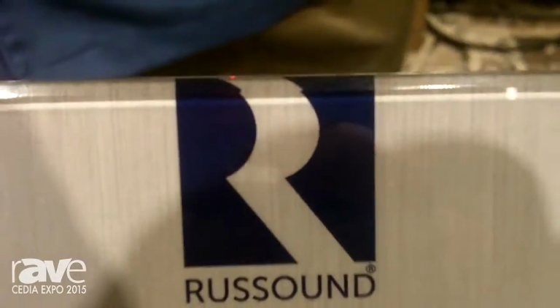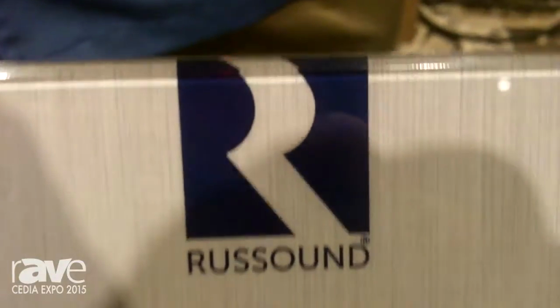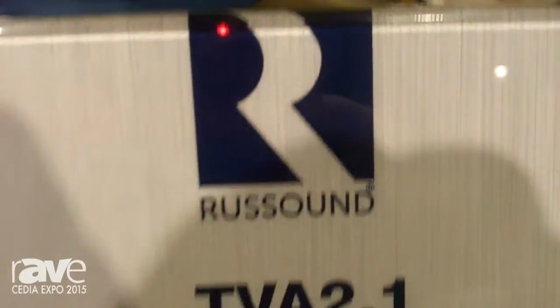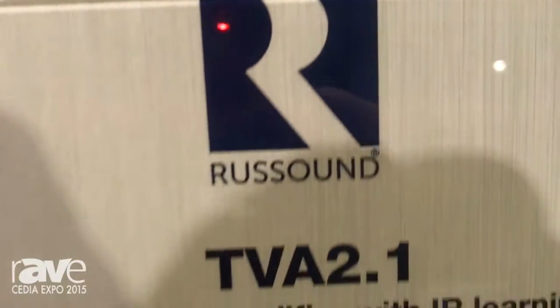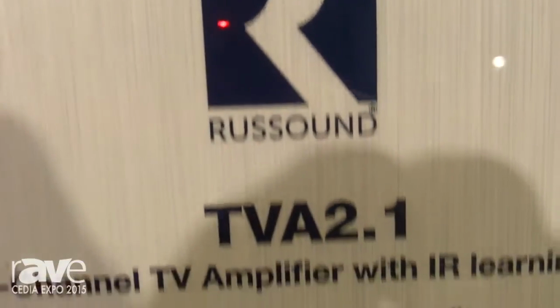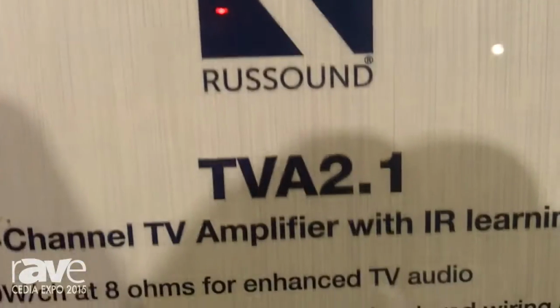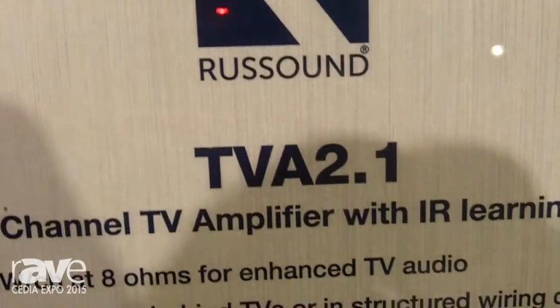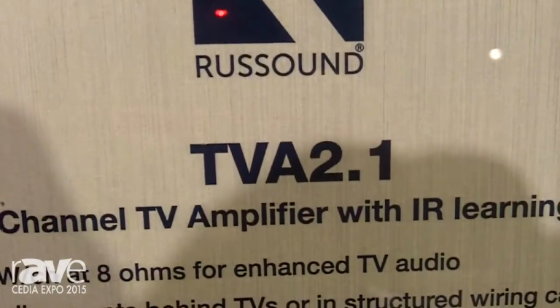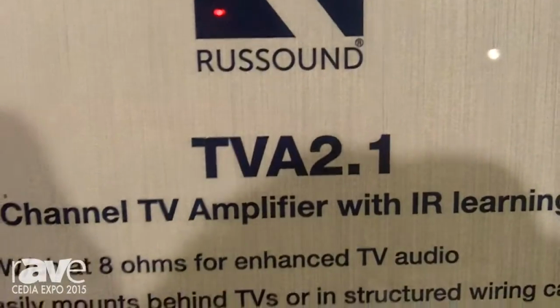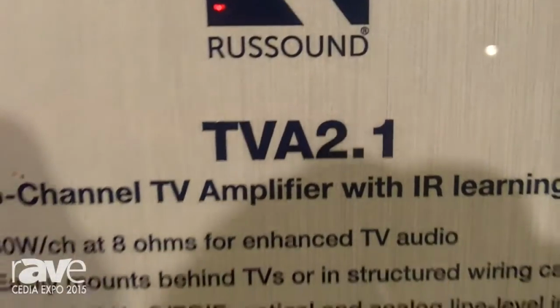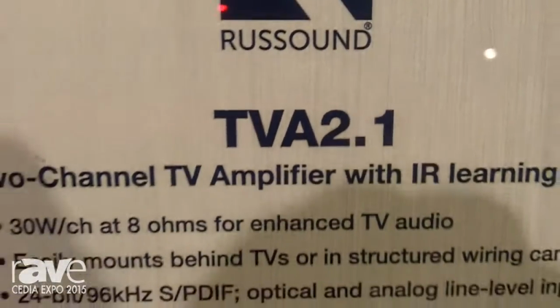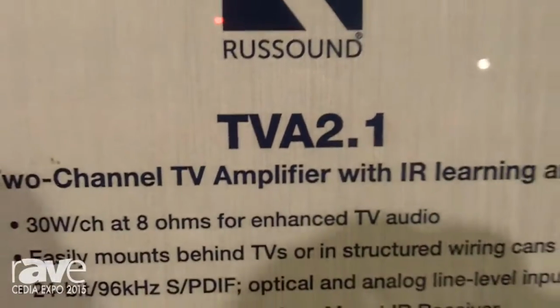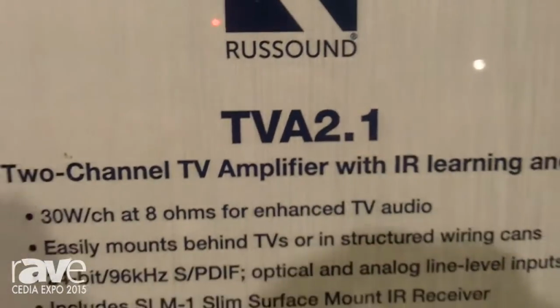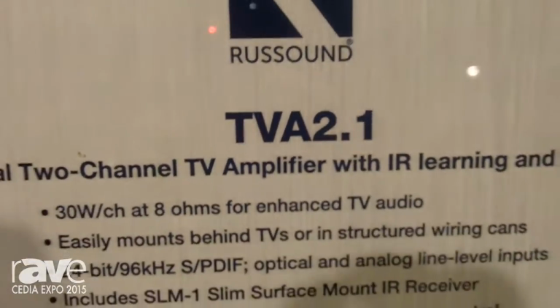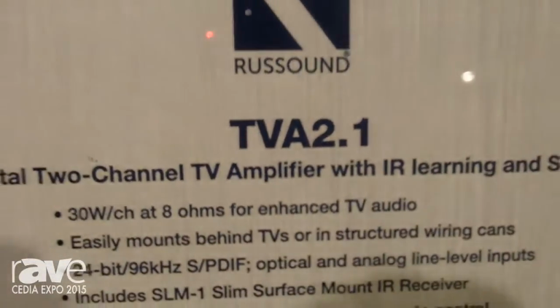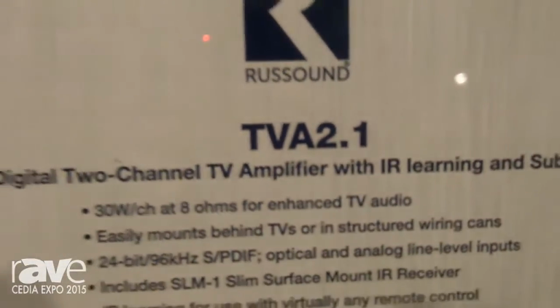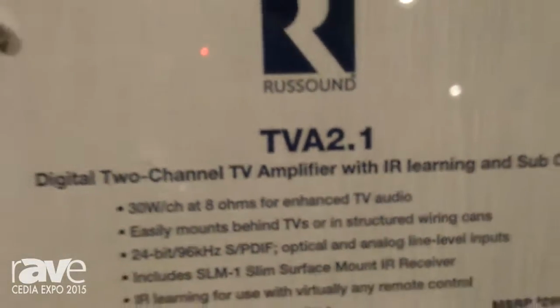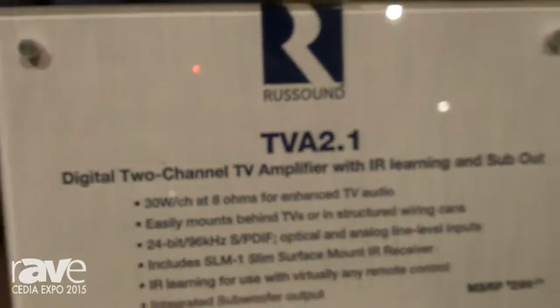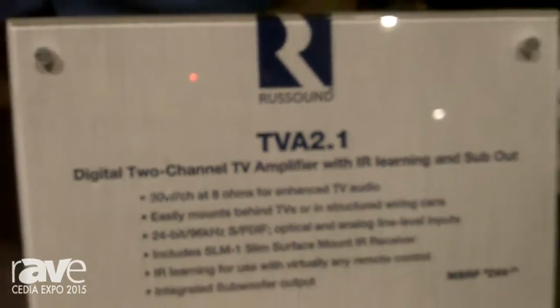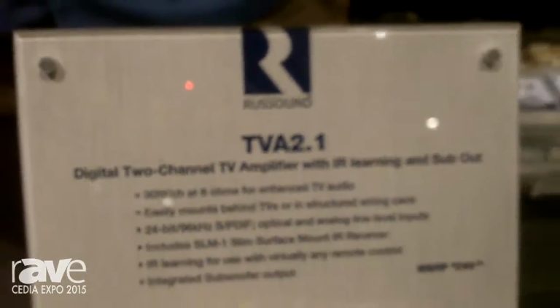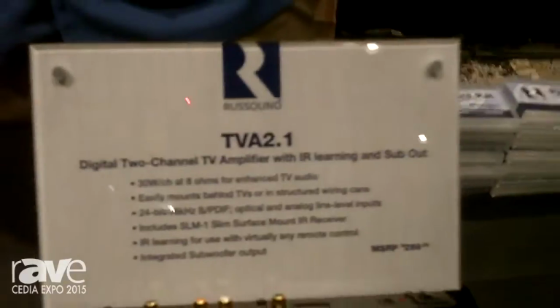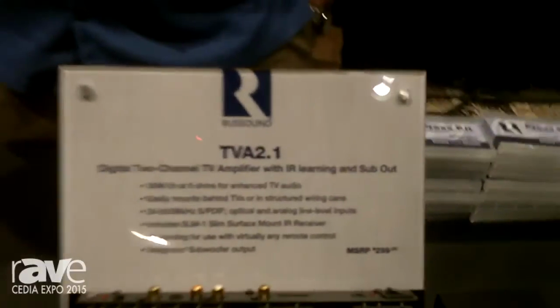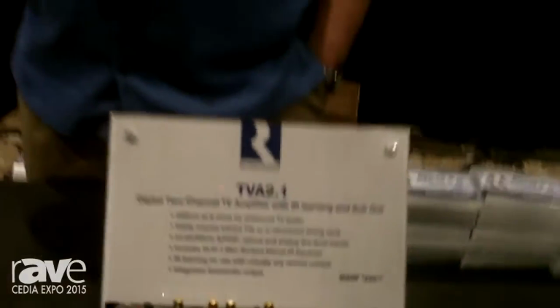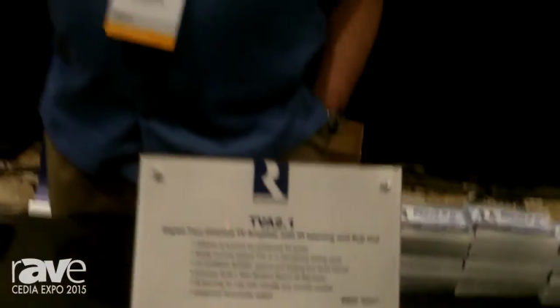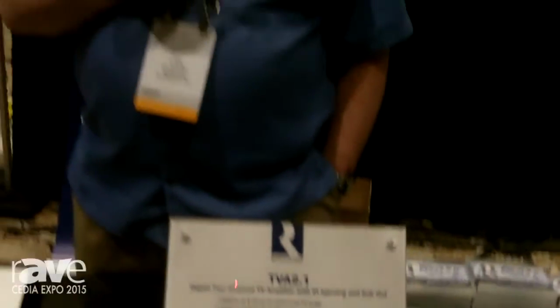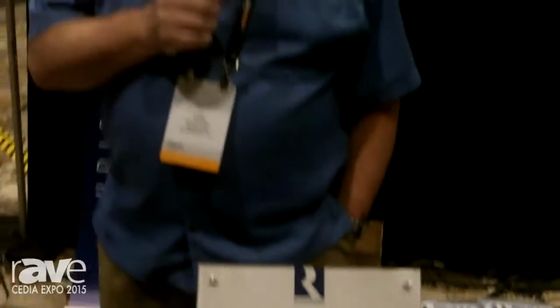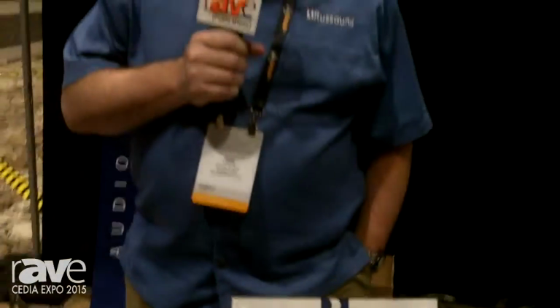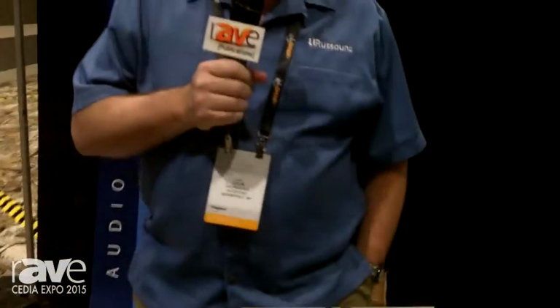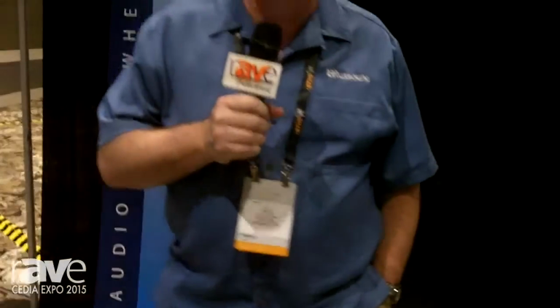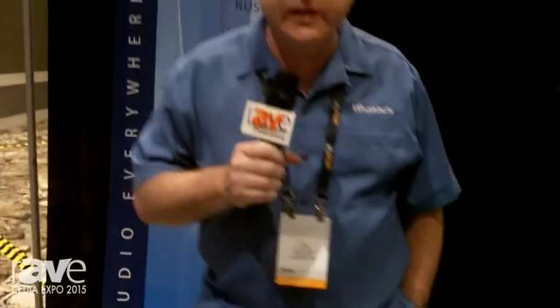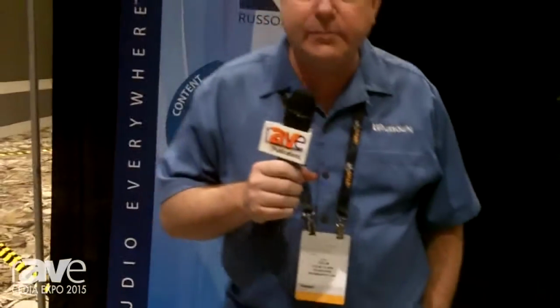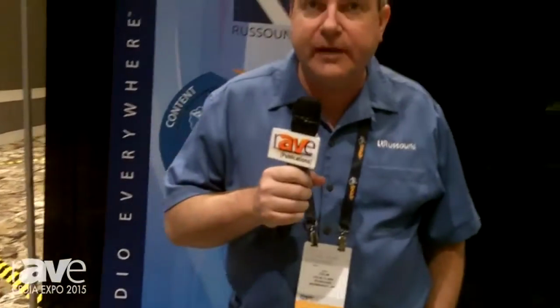Hi, this is Colin from Rust Sound here at the Media Day at CDA 2015. We're here introducing our new TVA 2.1 amplifier.